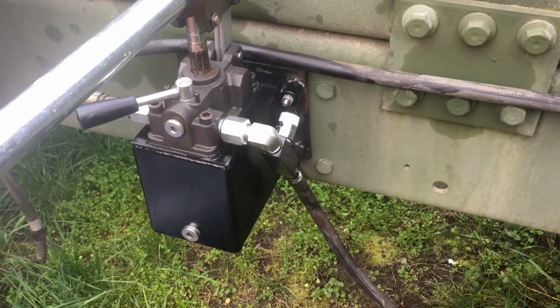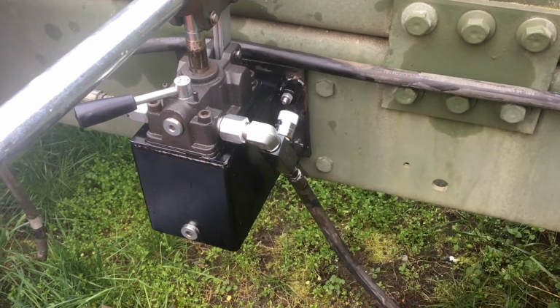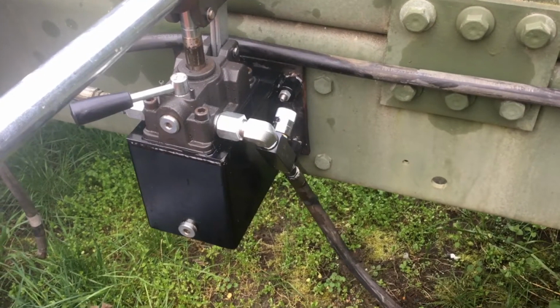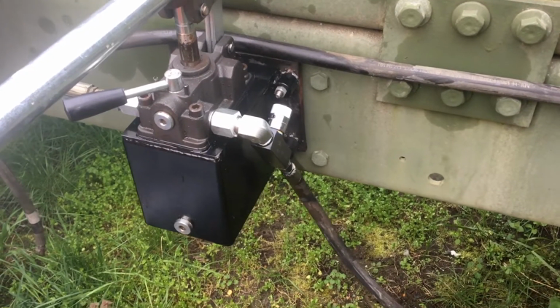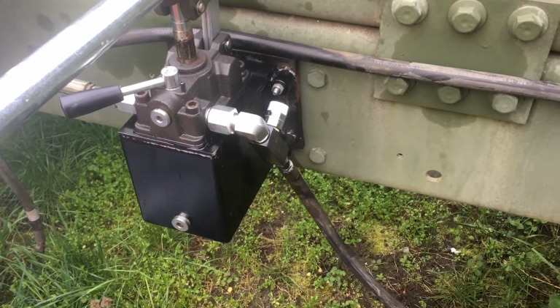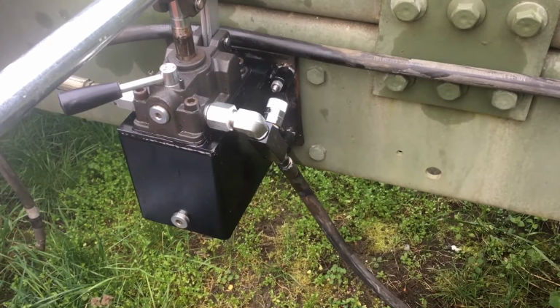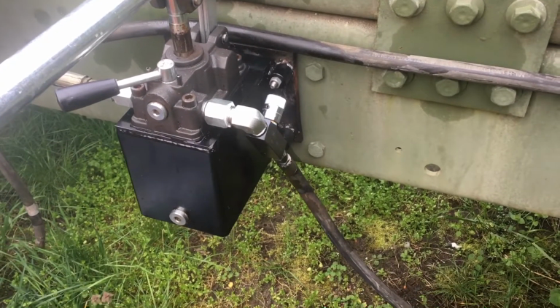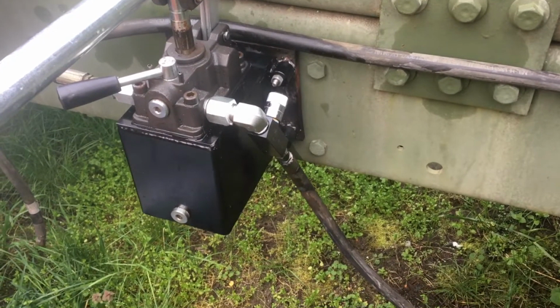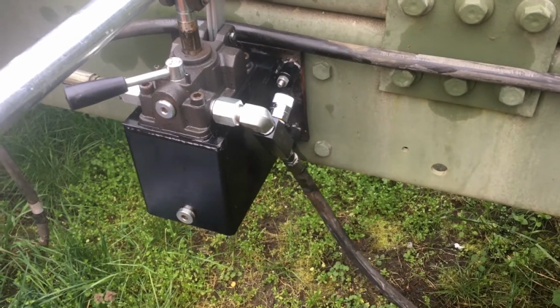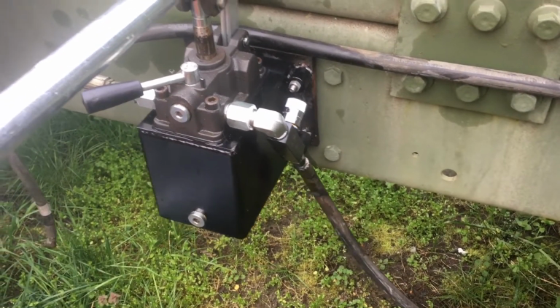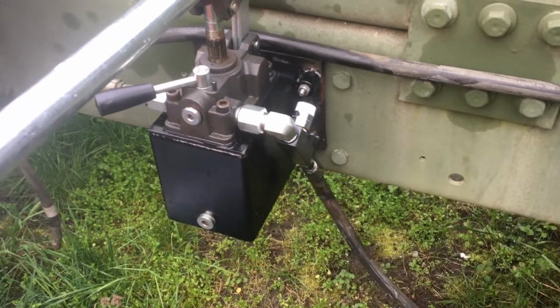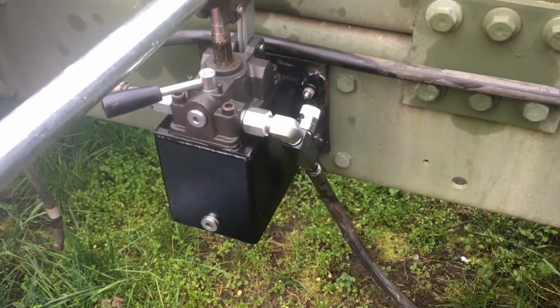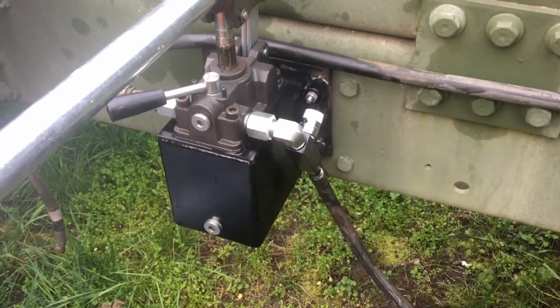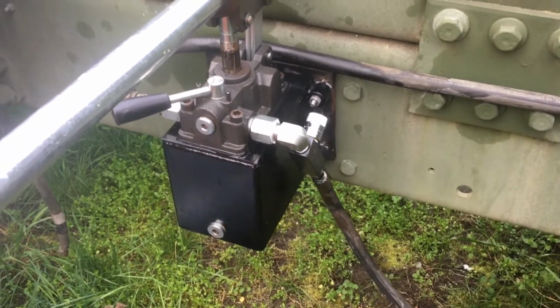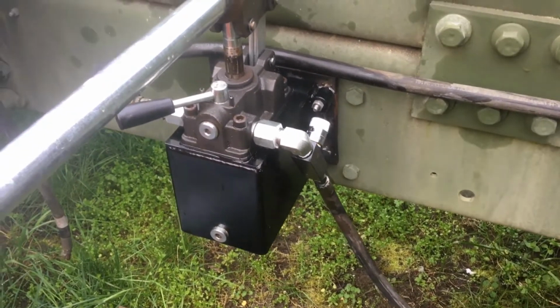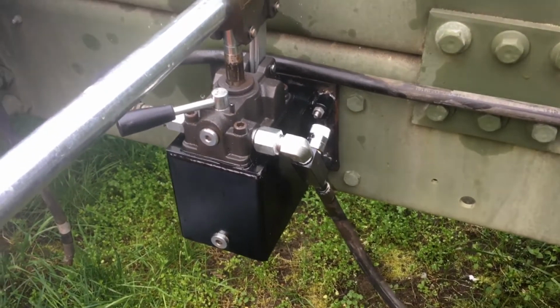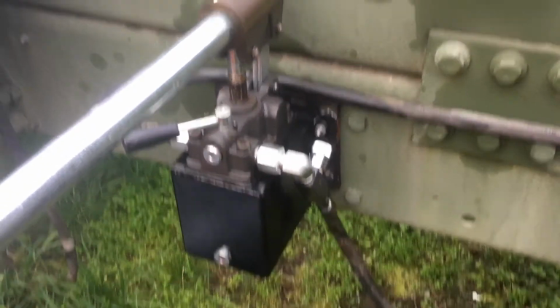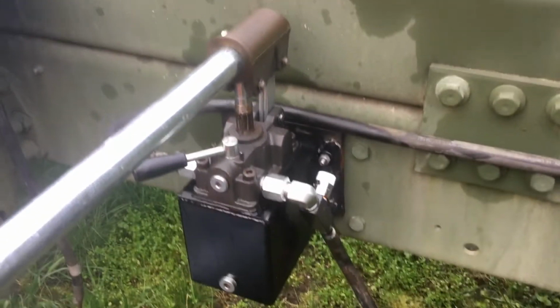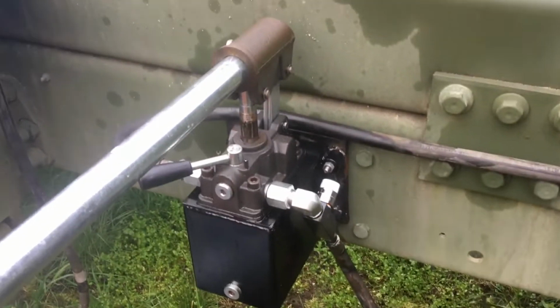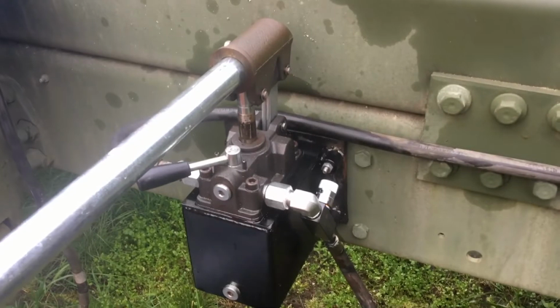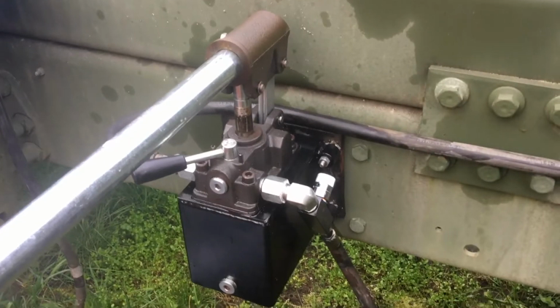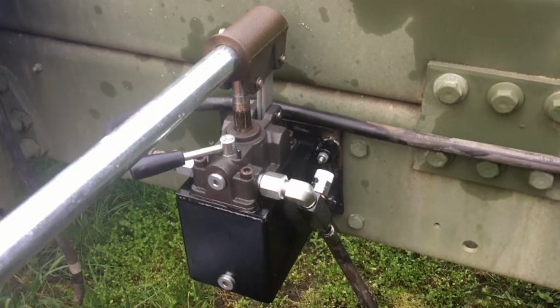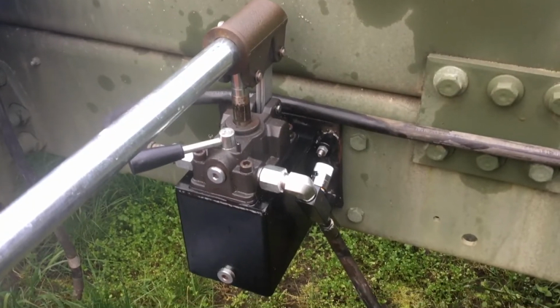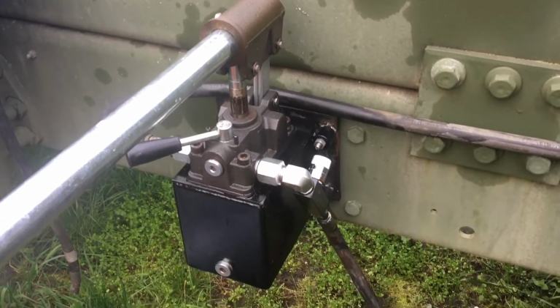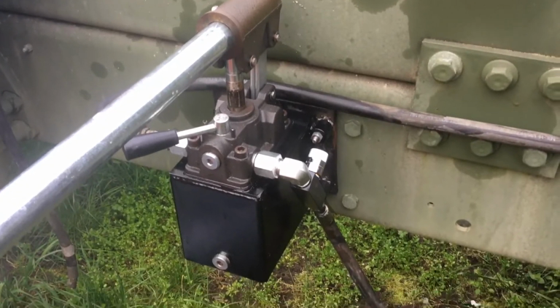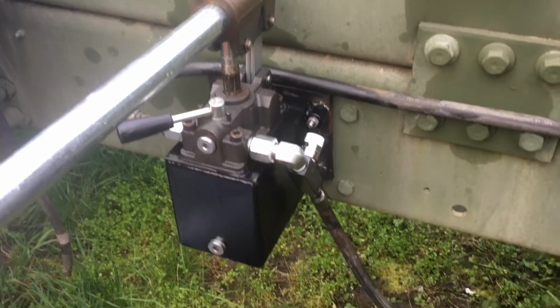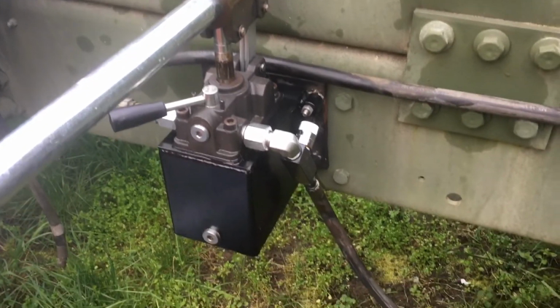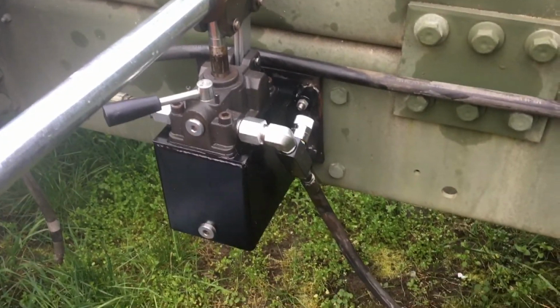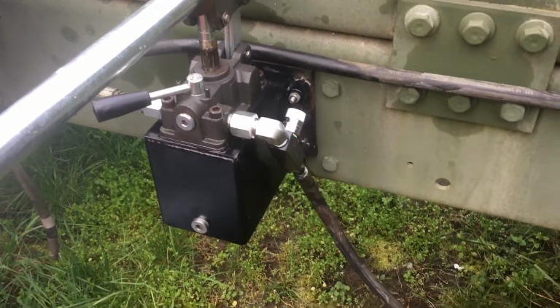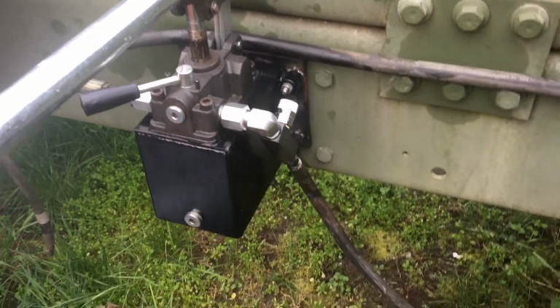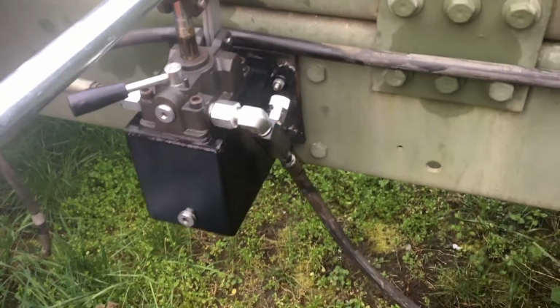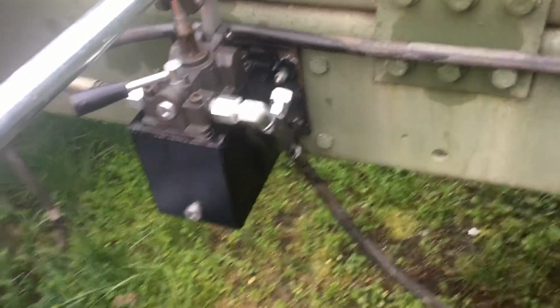Here's a quick update on the Wolverine hand pump I'm using to raise and lower the cab on my LMTV.